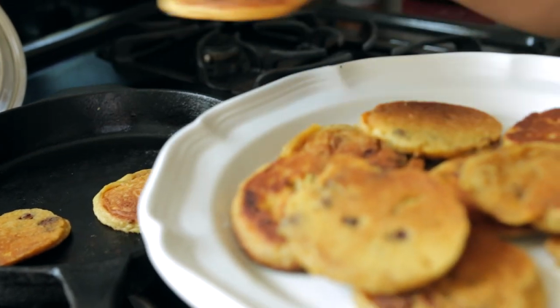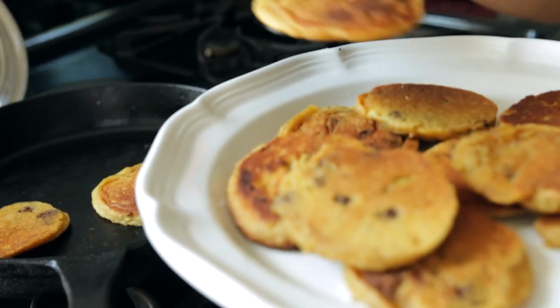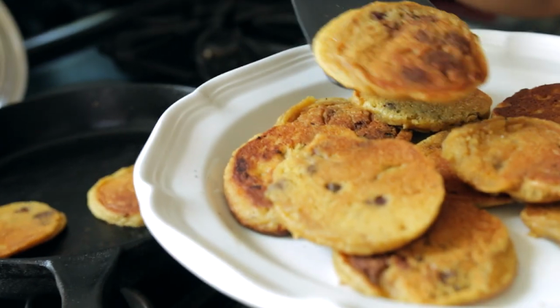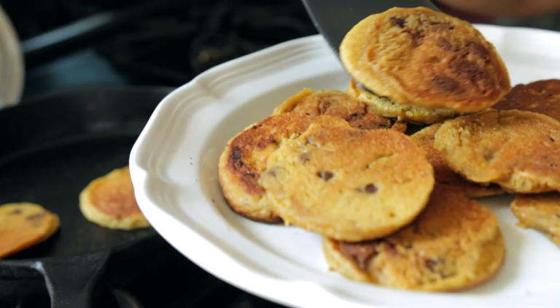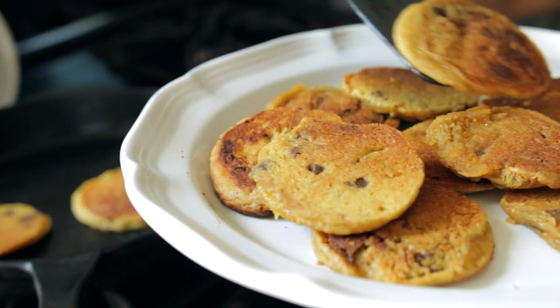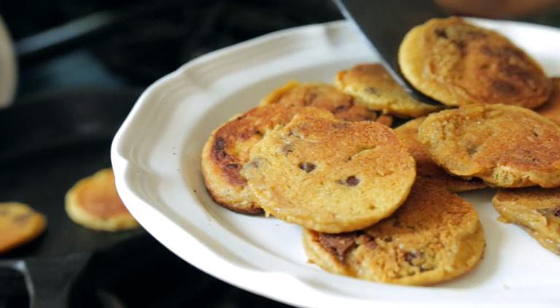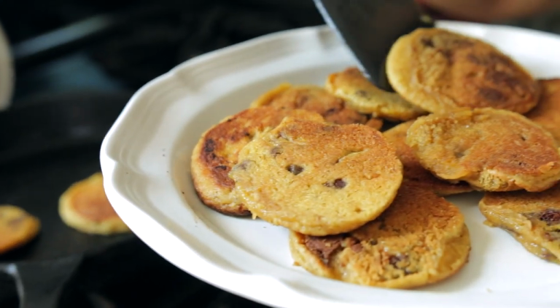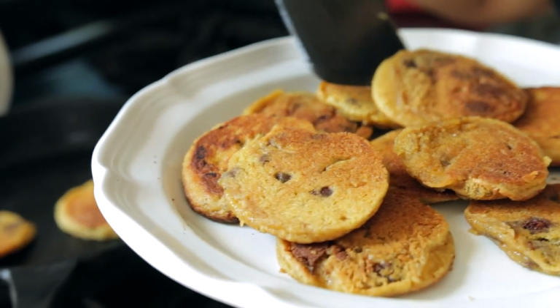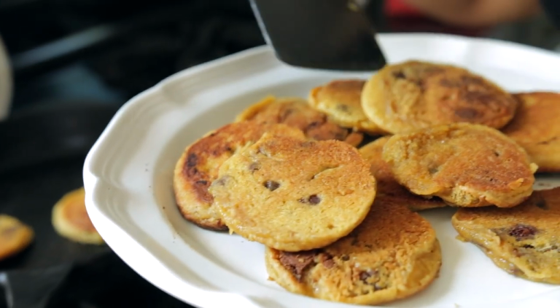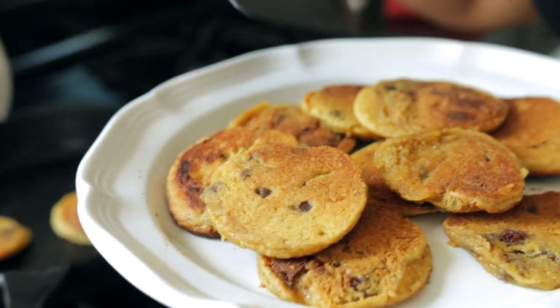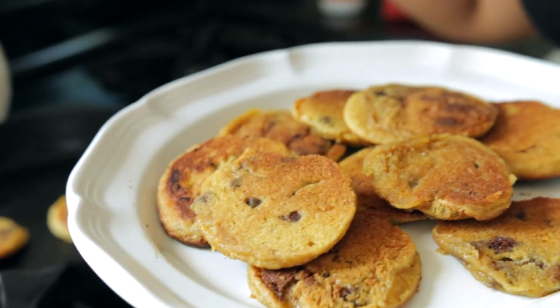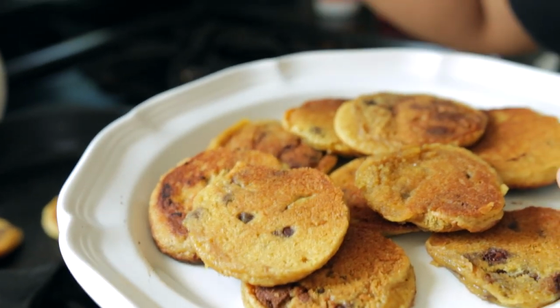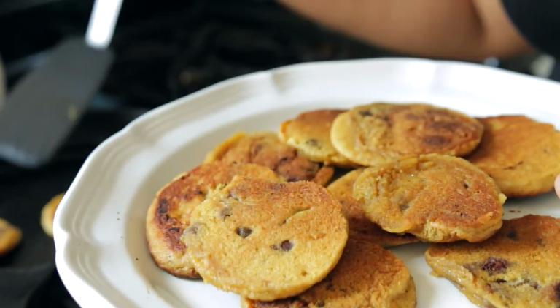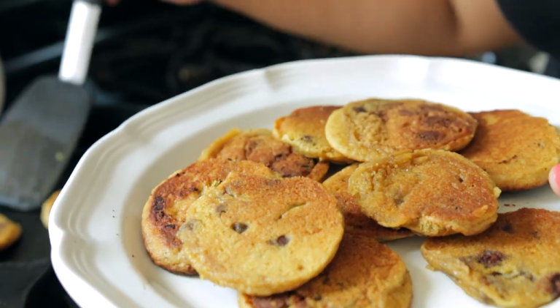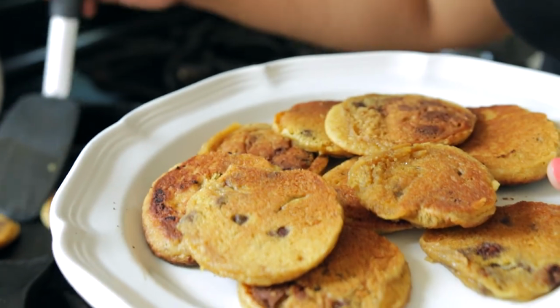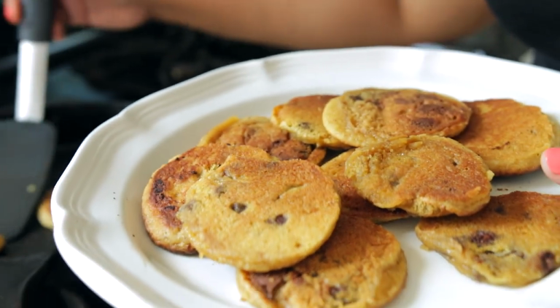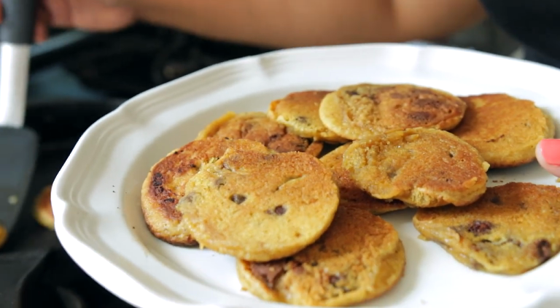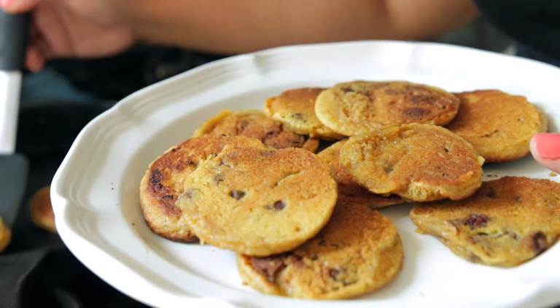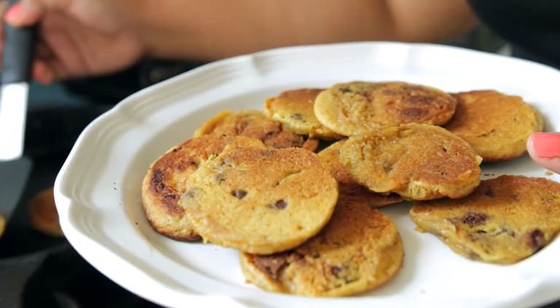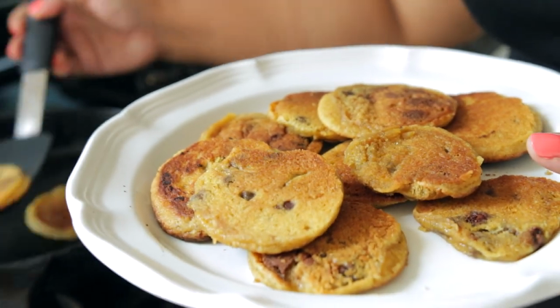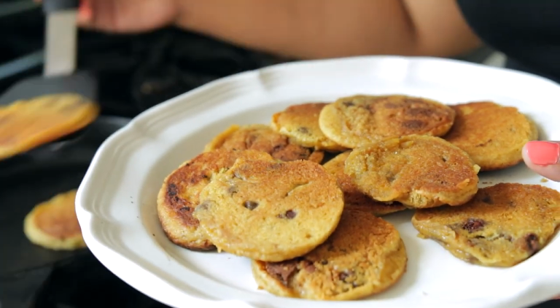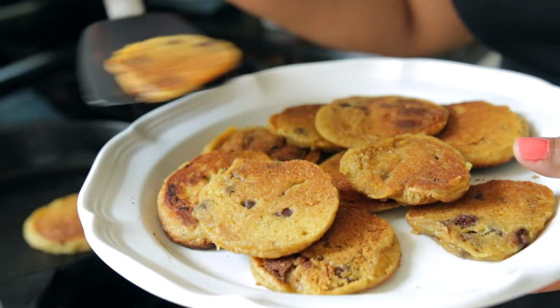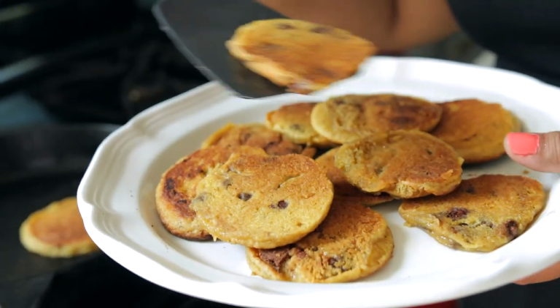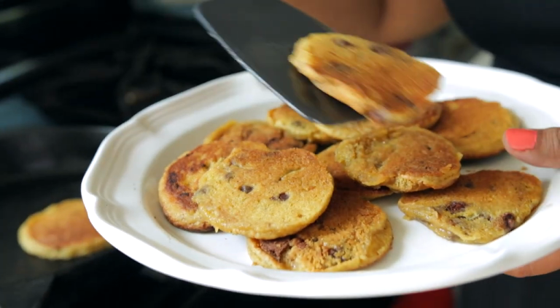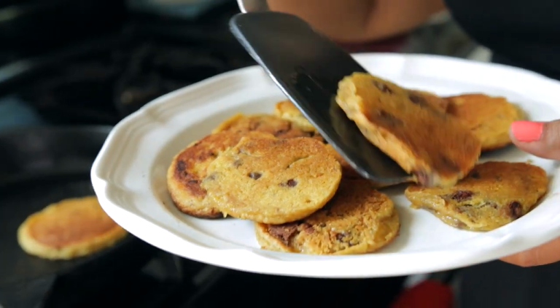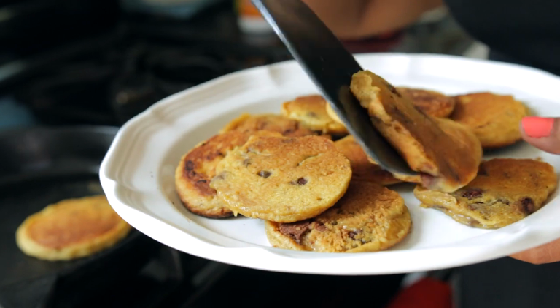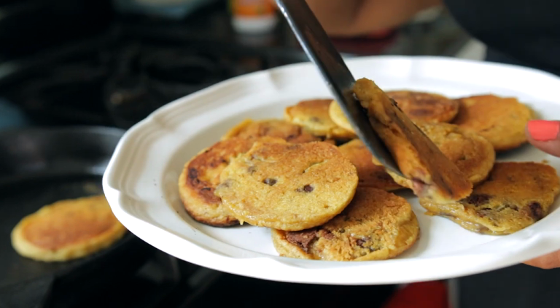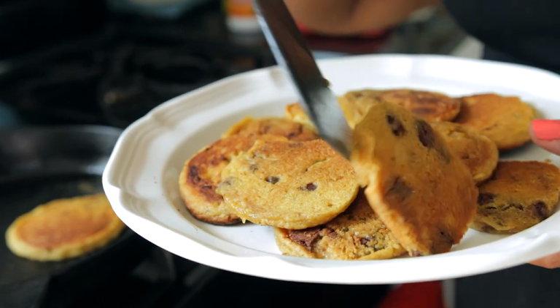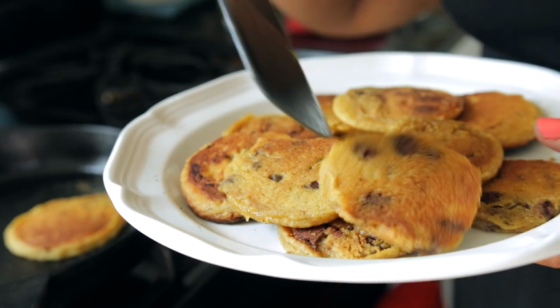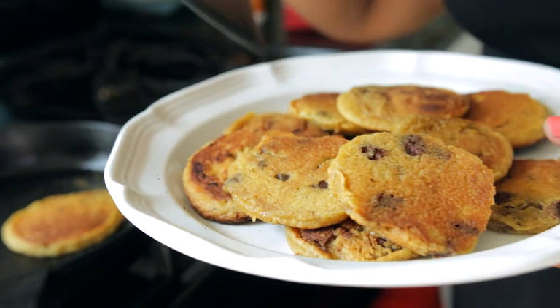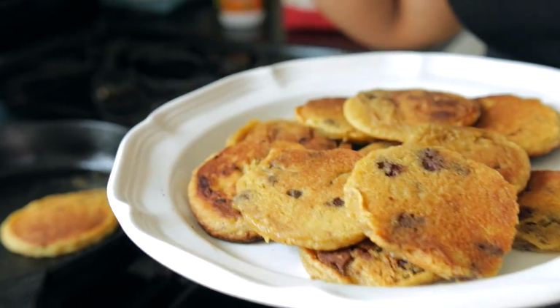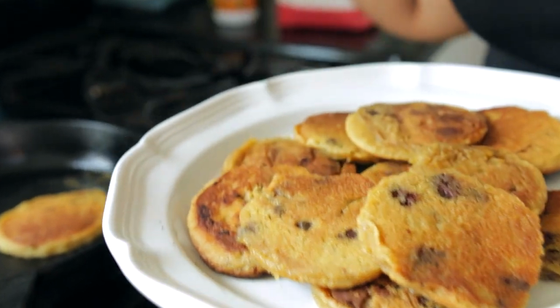Now they may seem super soft at first, but just like regular cookies, let them cool down and they'll harden up.